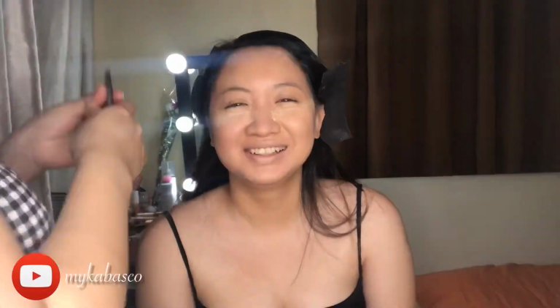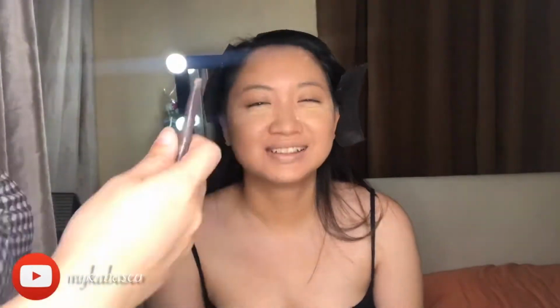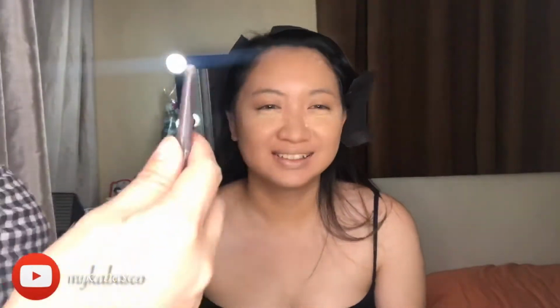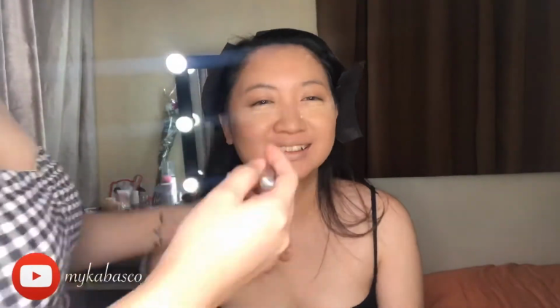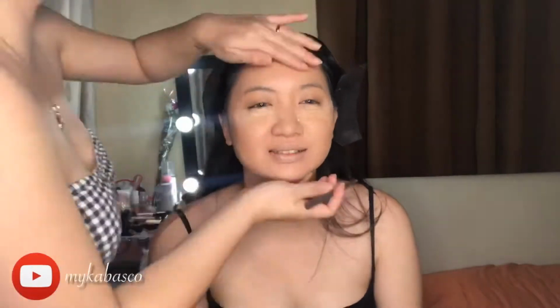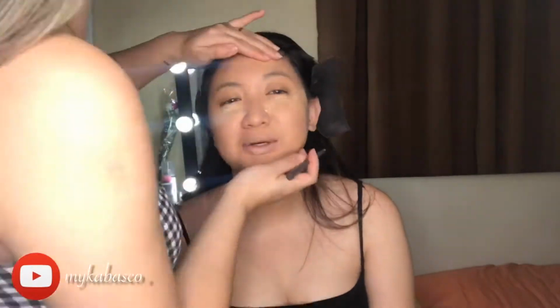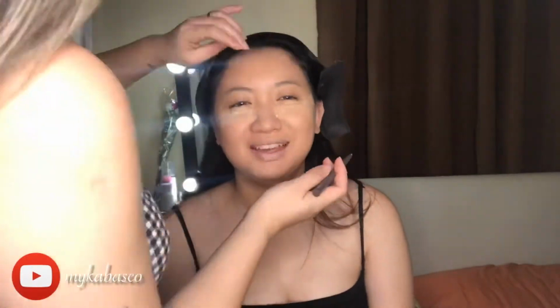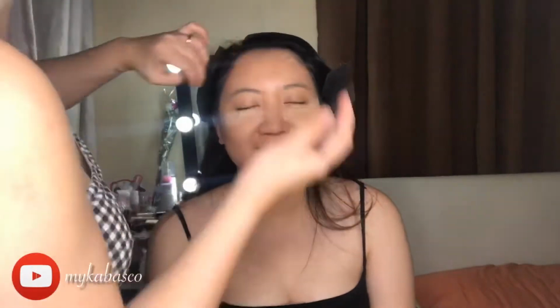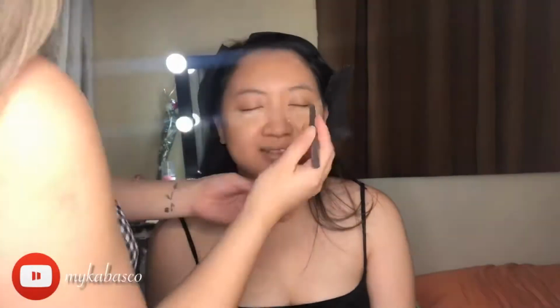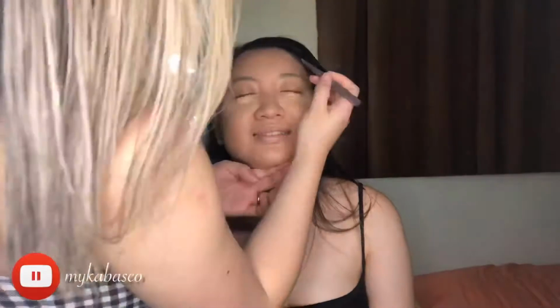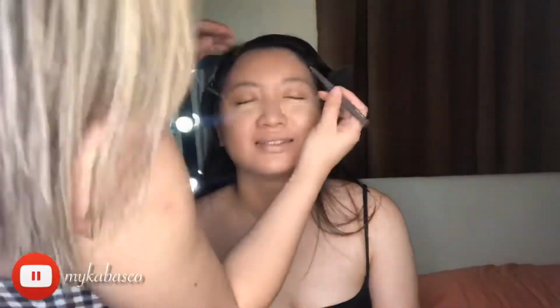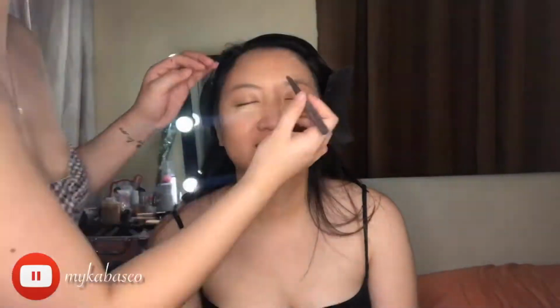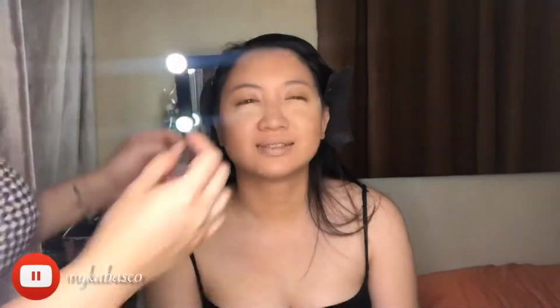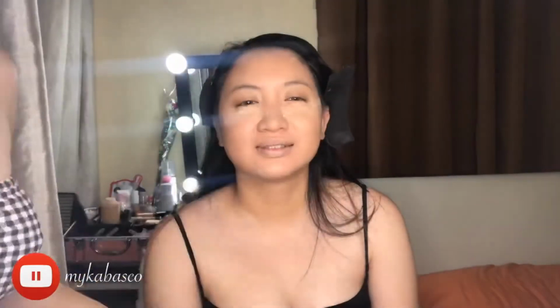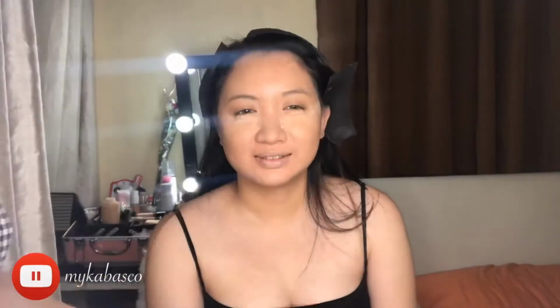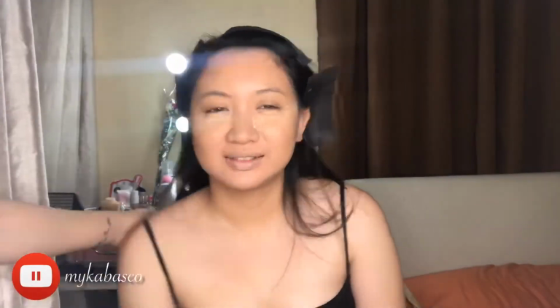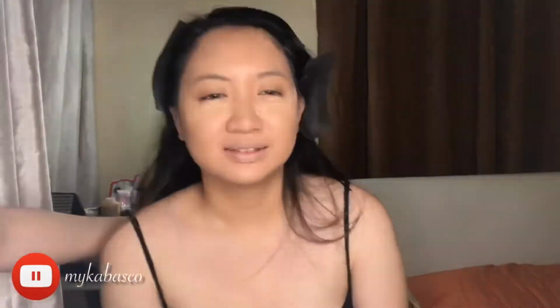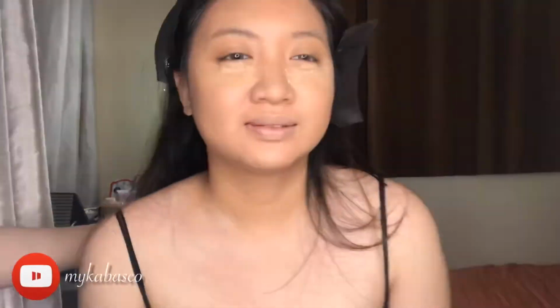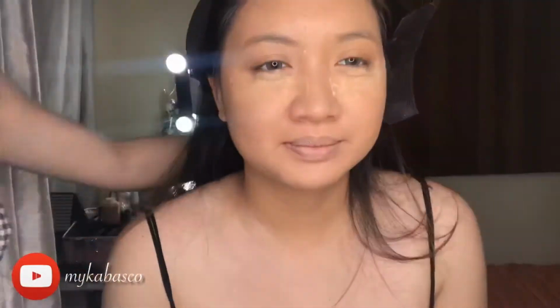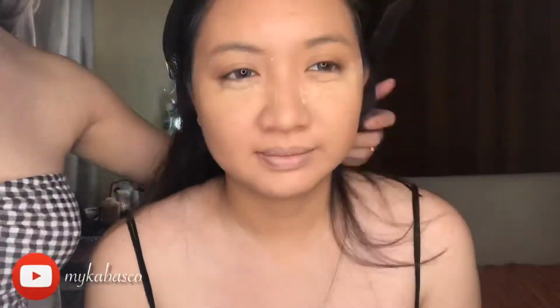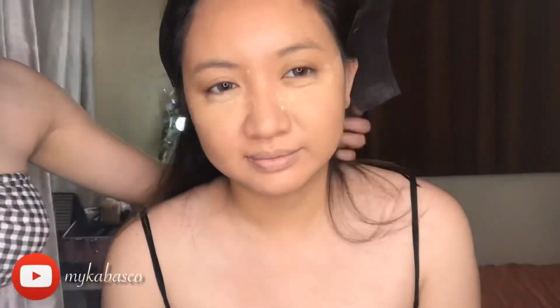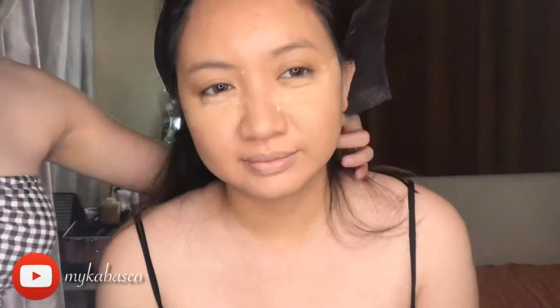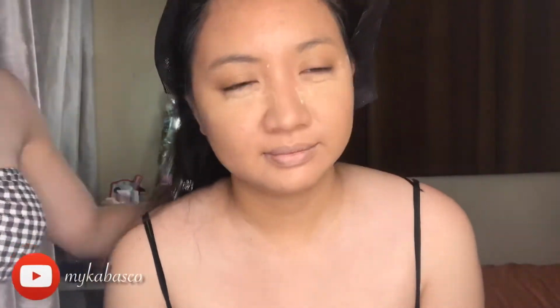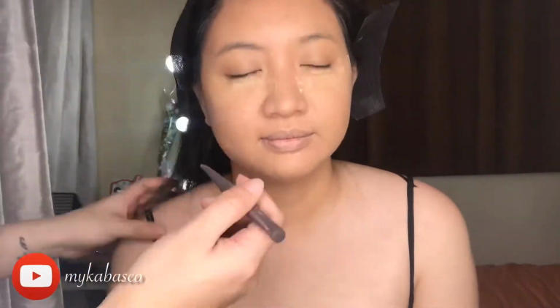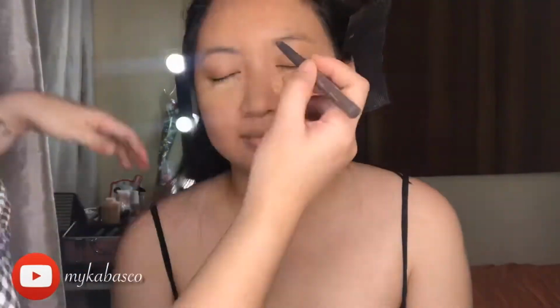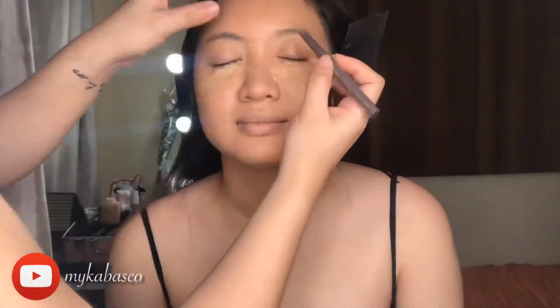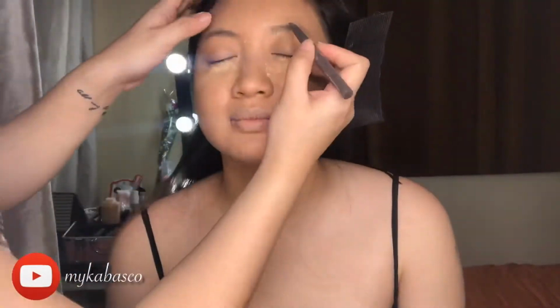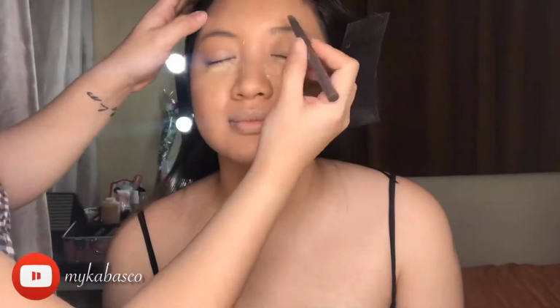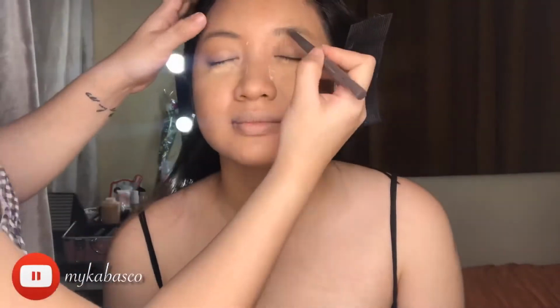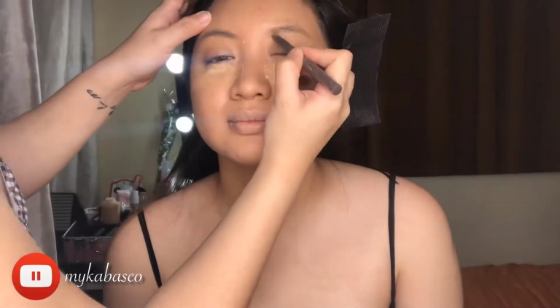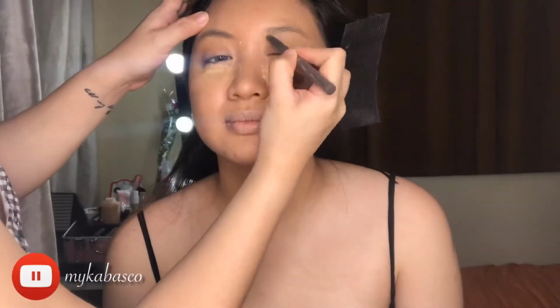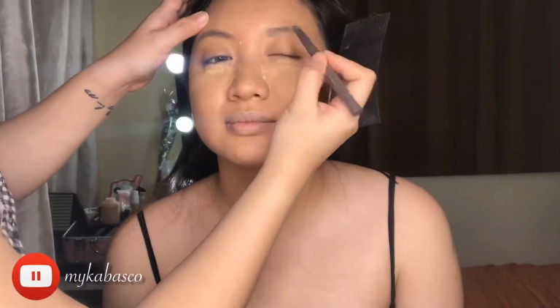And now, by Raki Lai on Flick, we're going to do her brows.